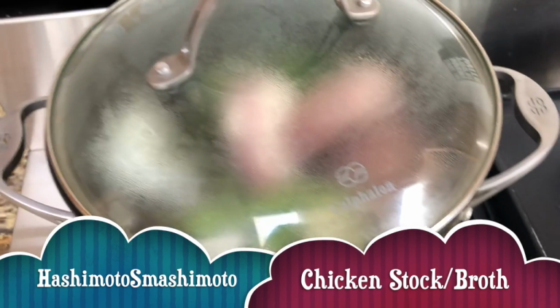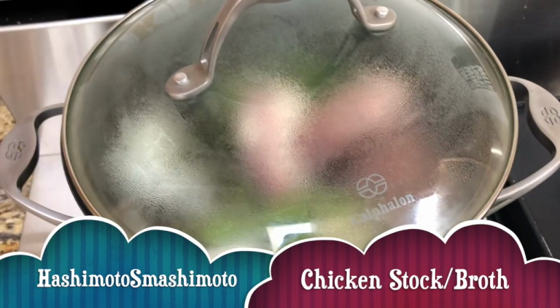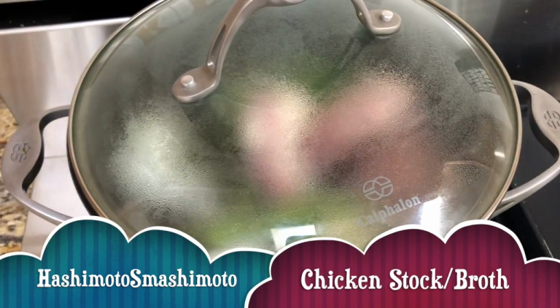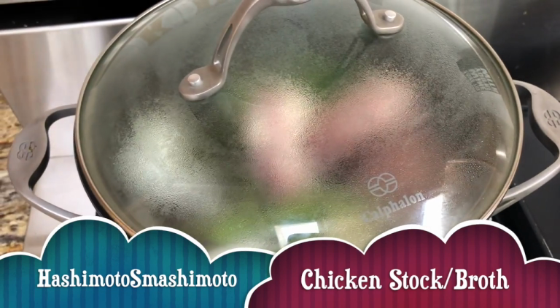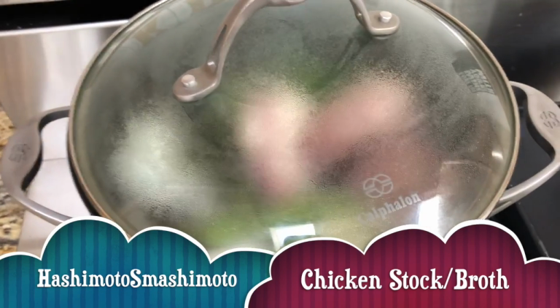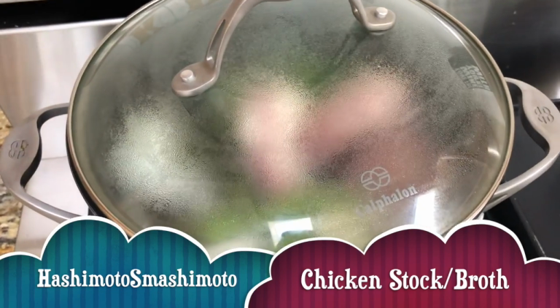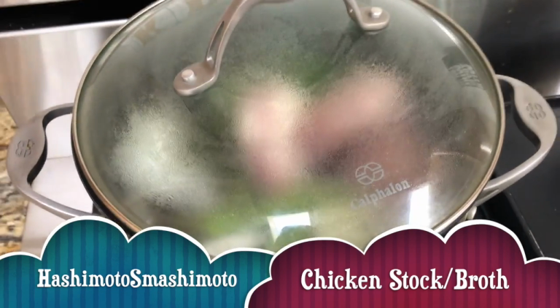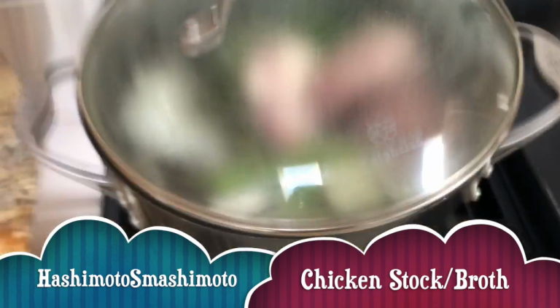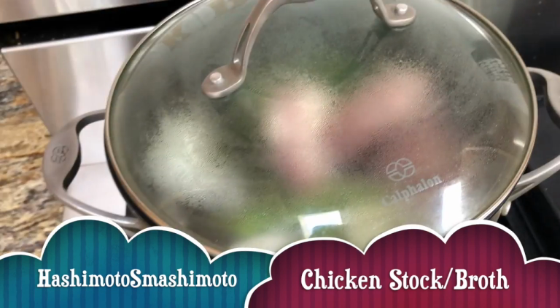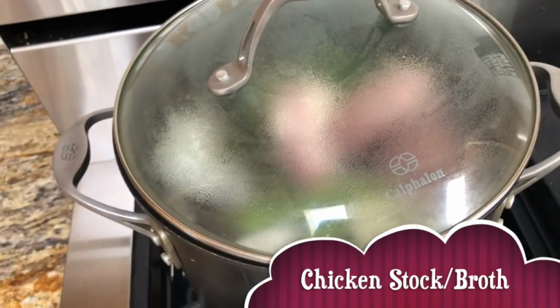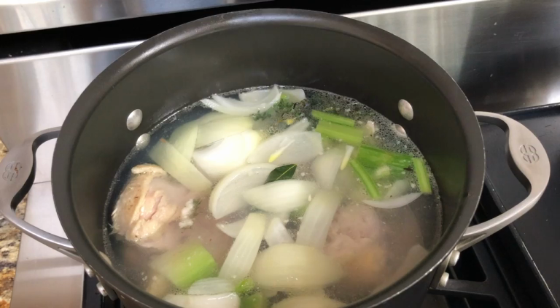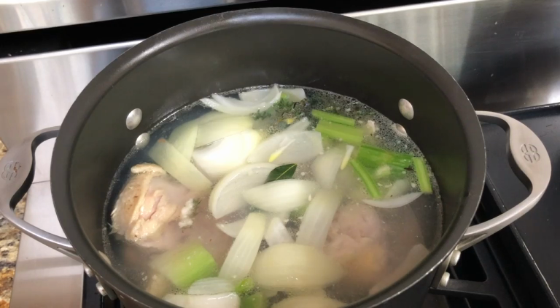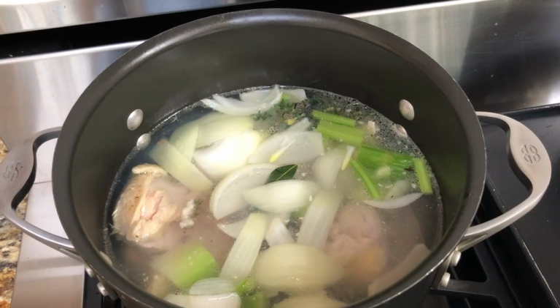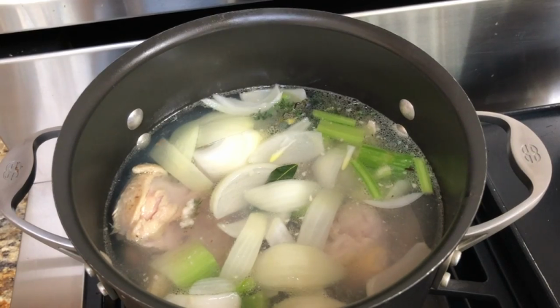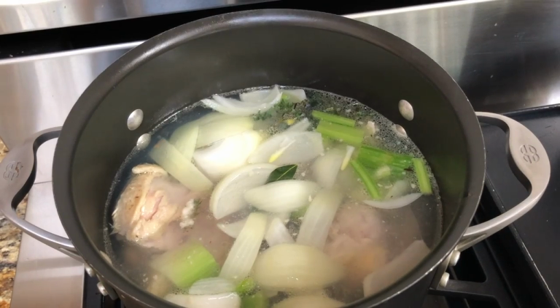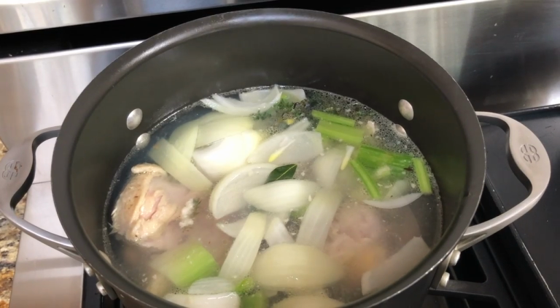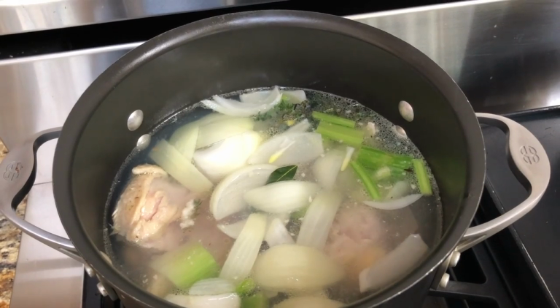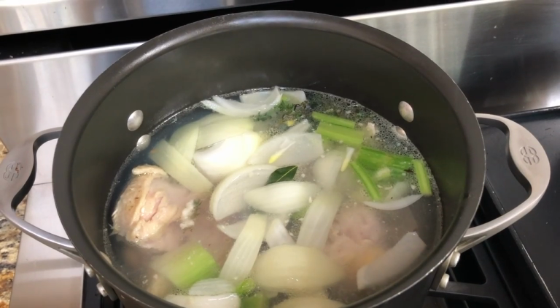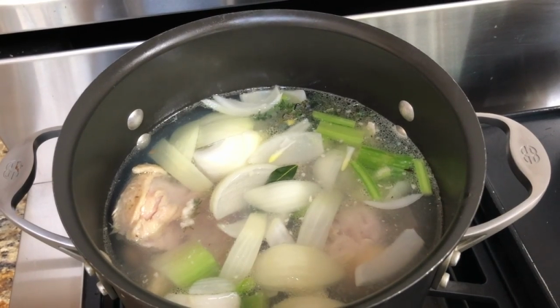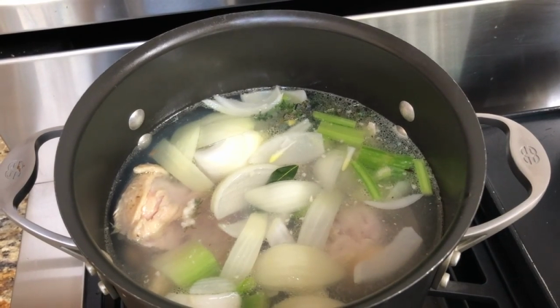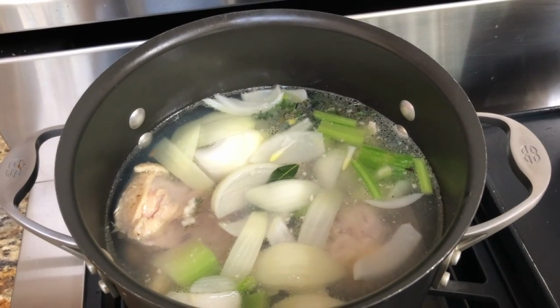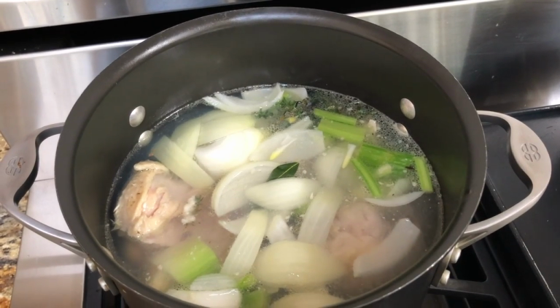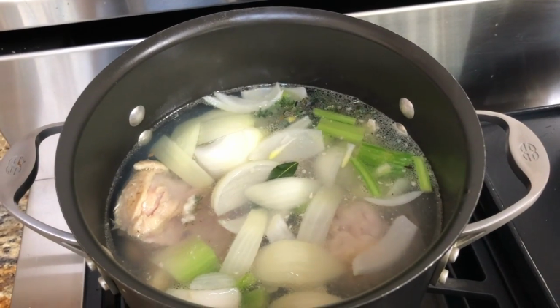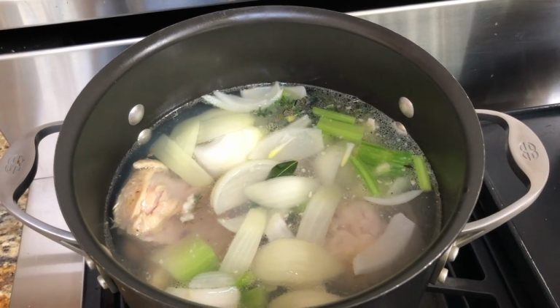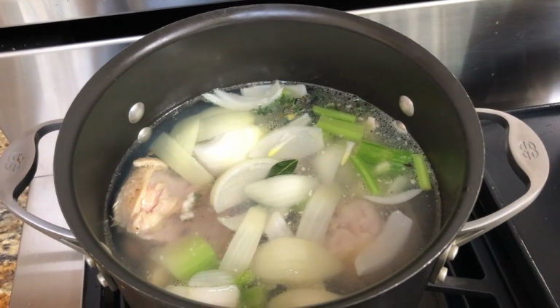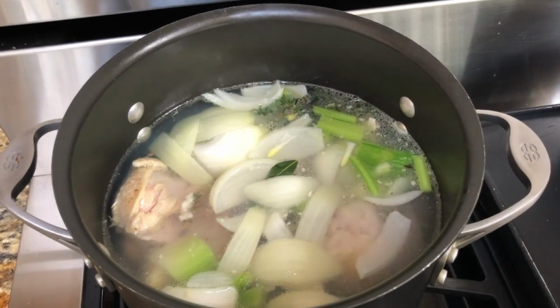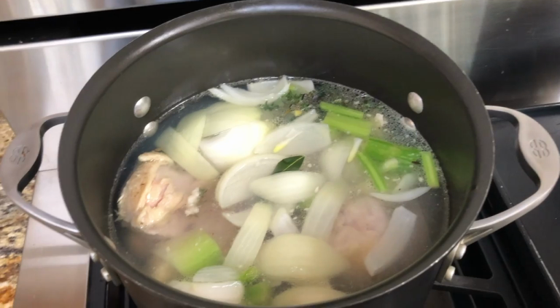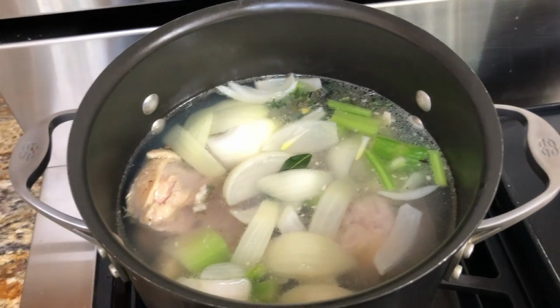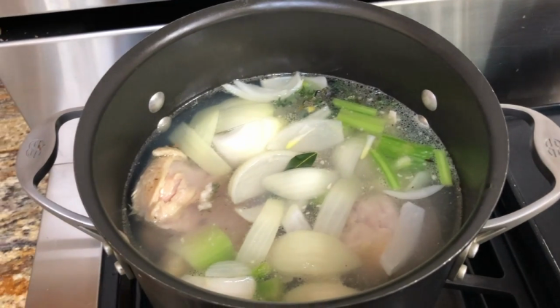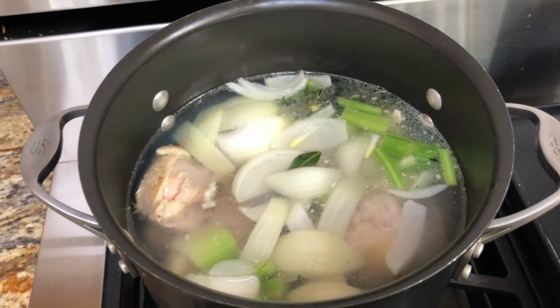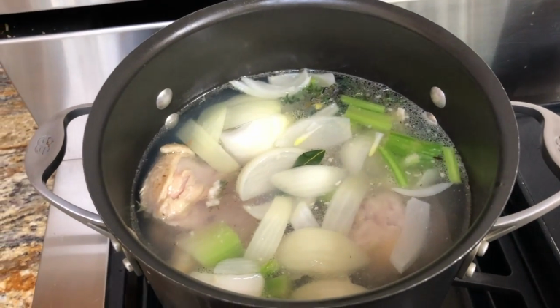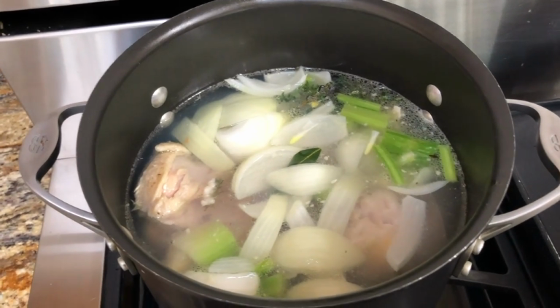Here it goes — all of it in there. And now you just let it simmer for three hours.